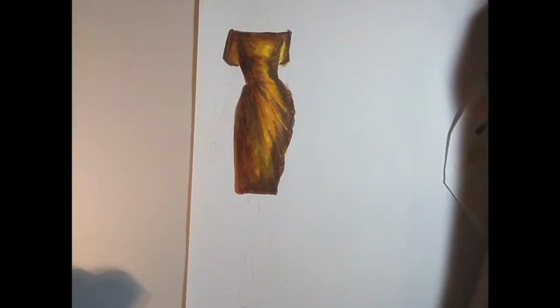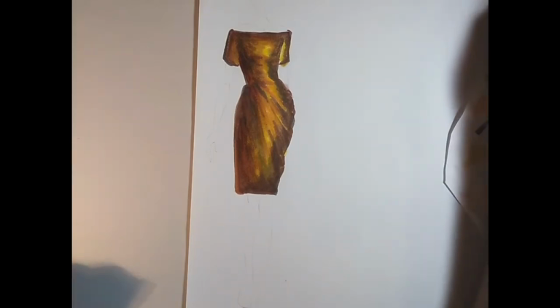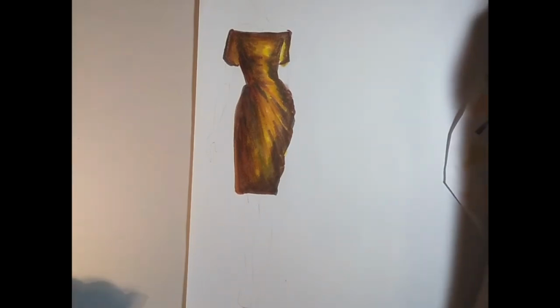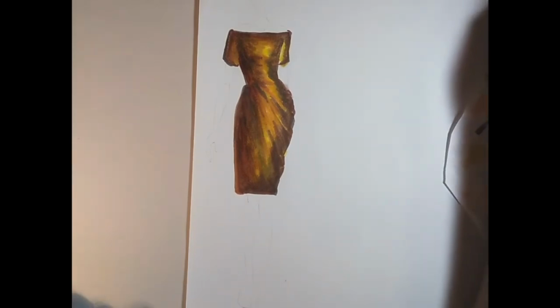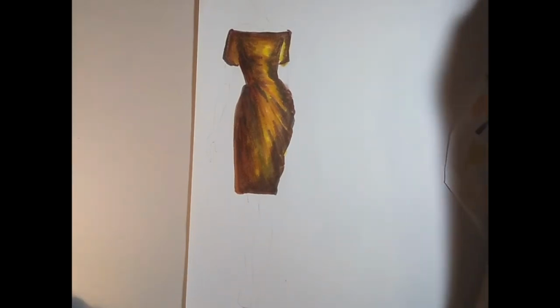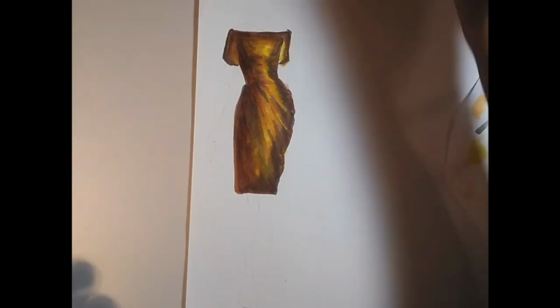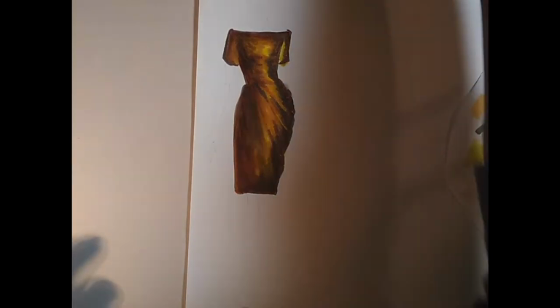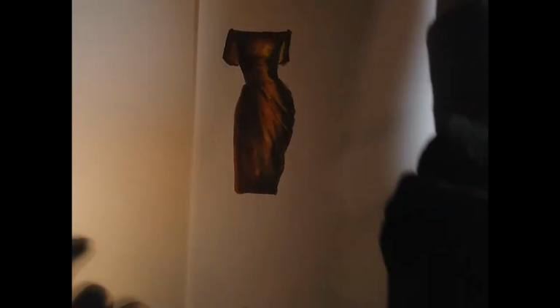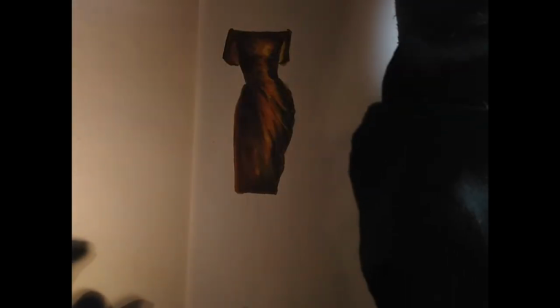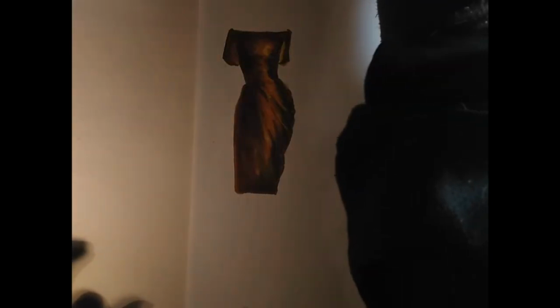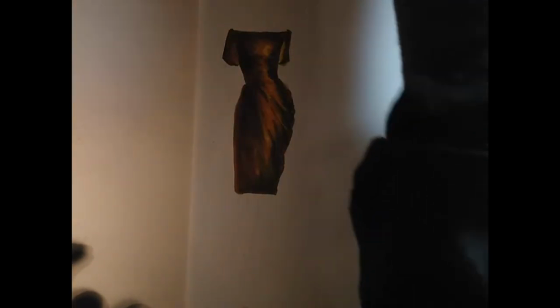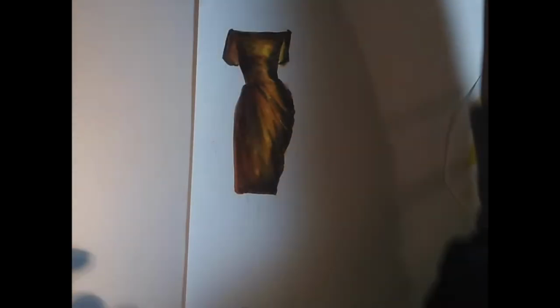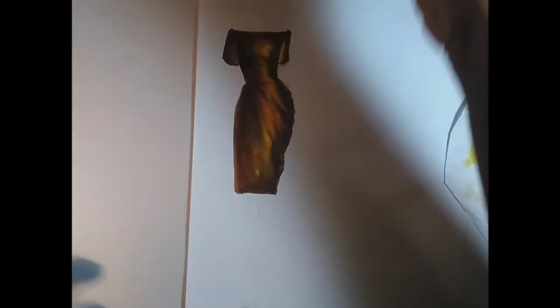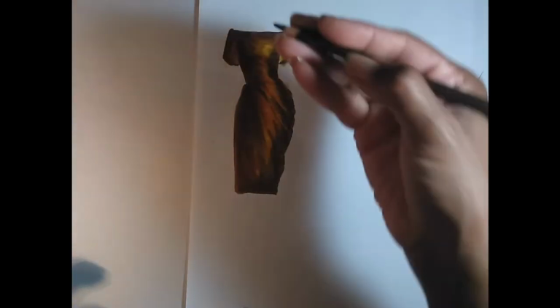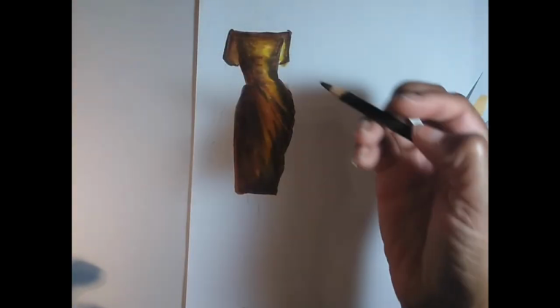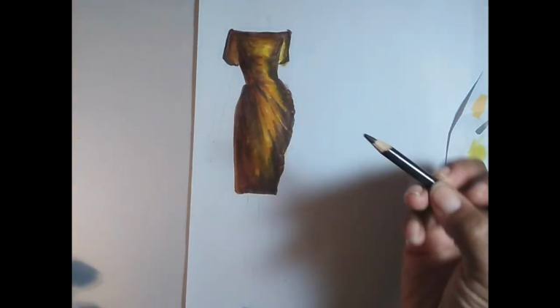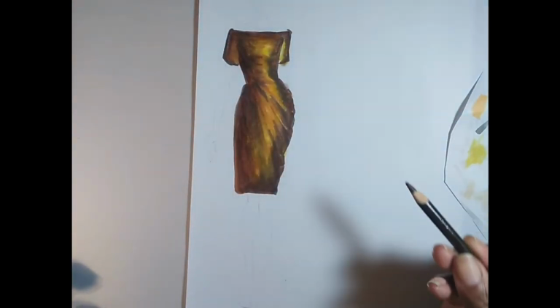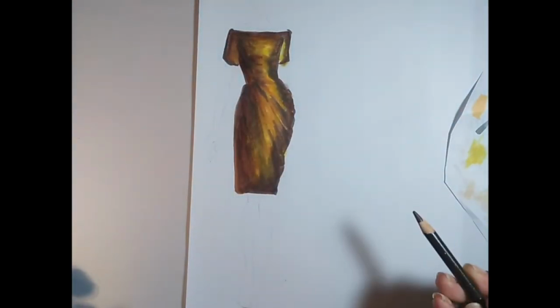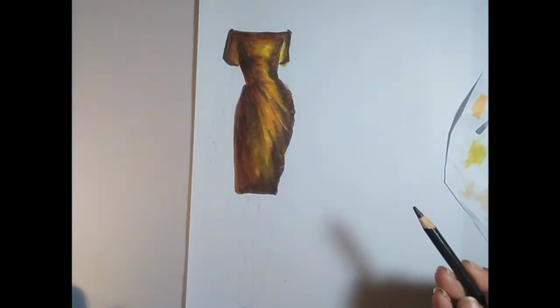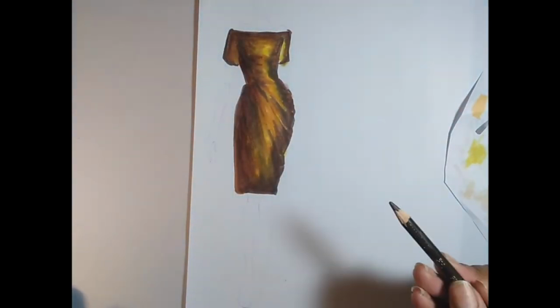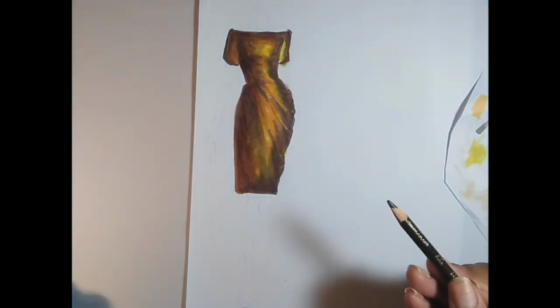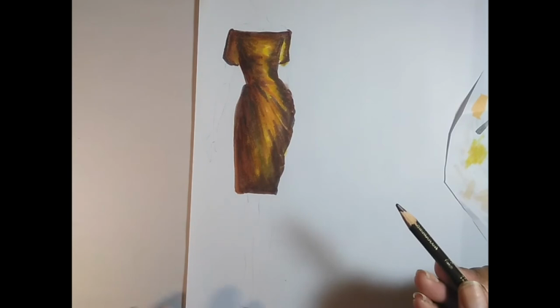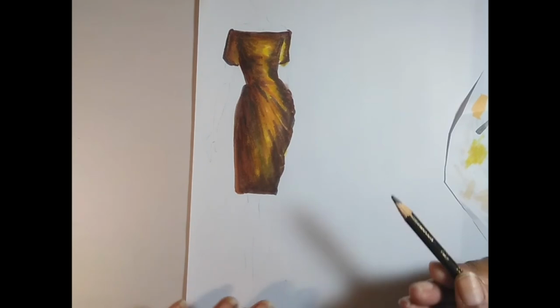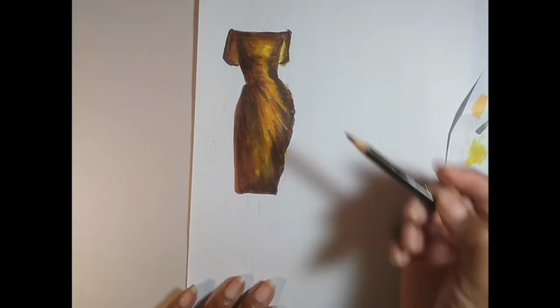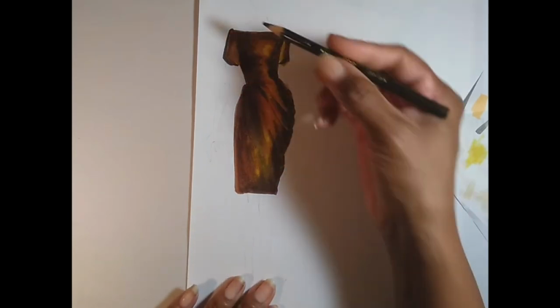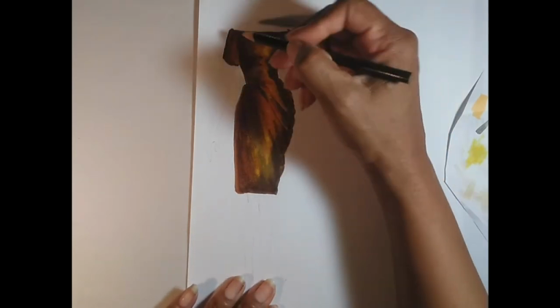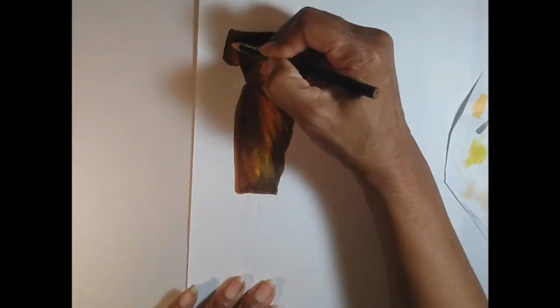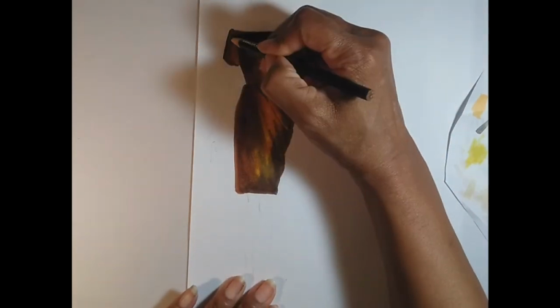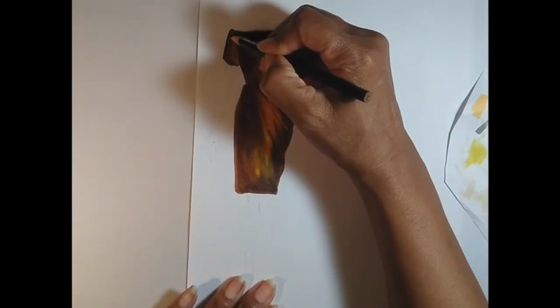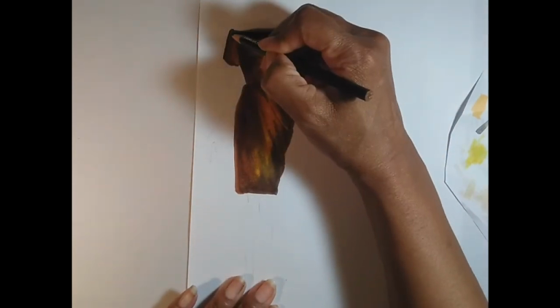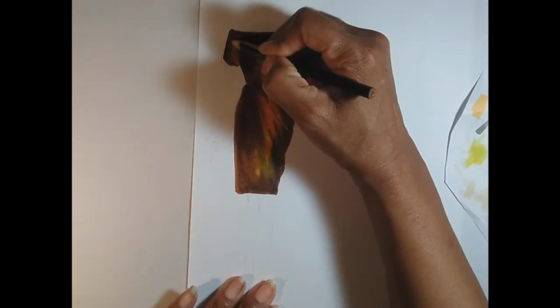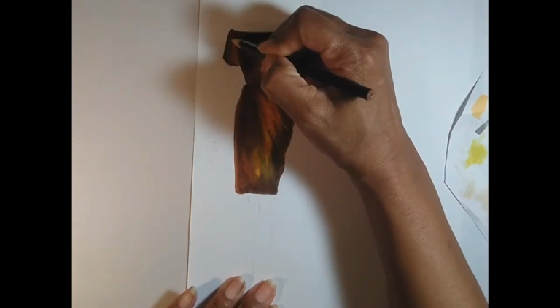Now let's move on and add some black colored pencil, and of course that's for the shadows.